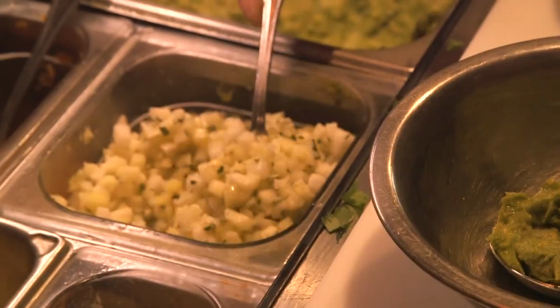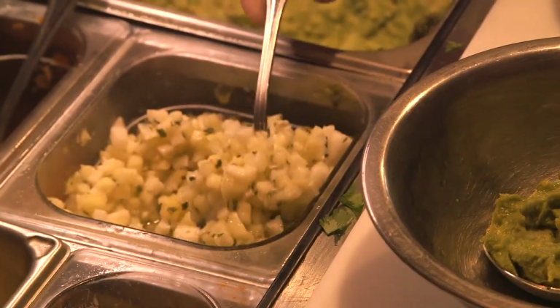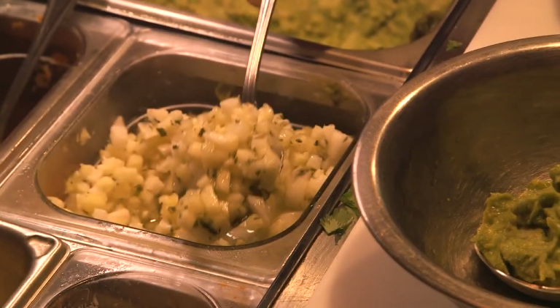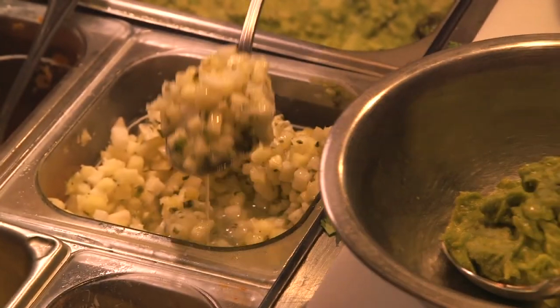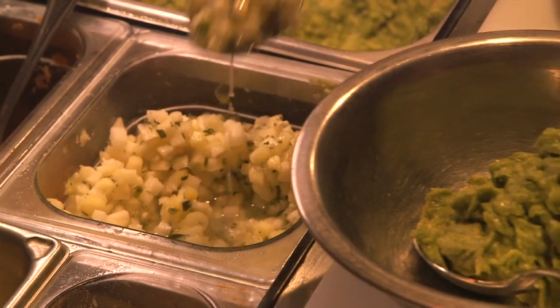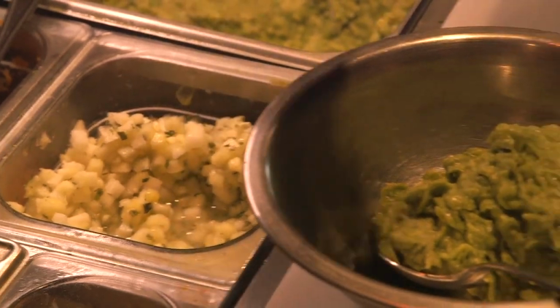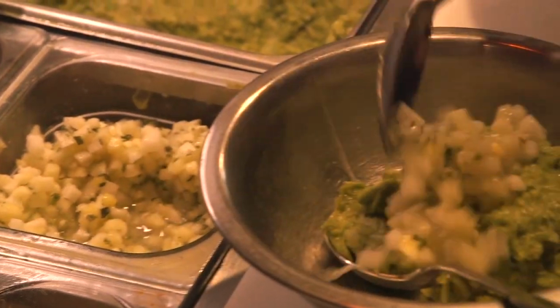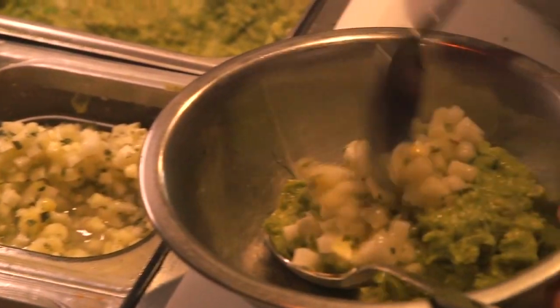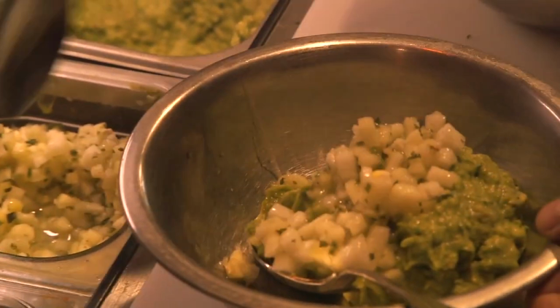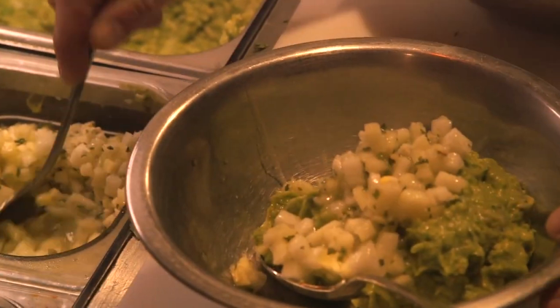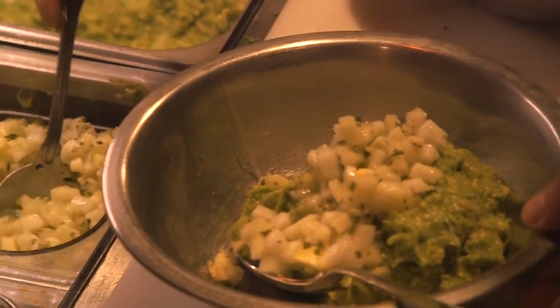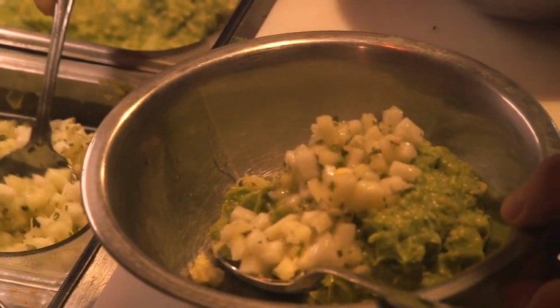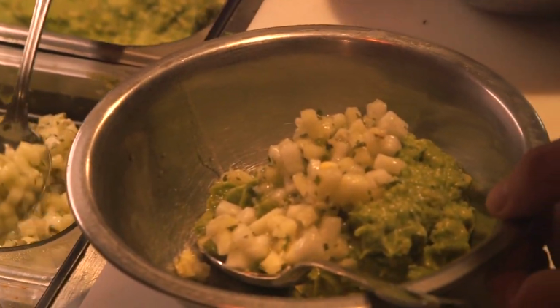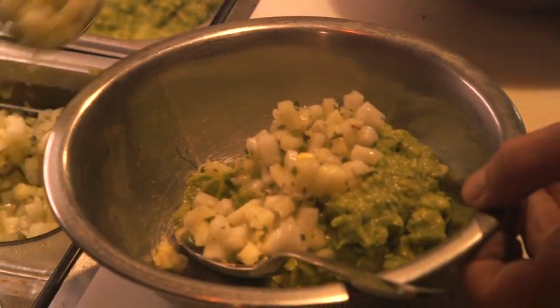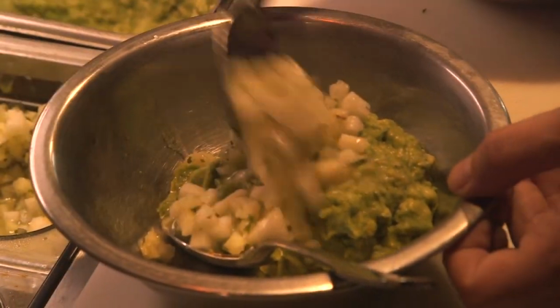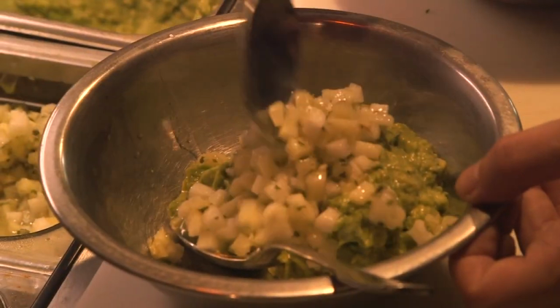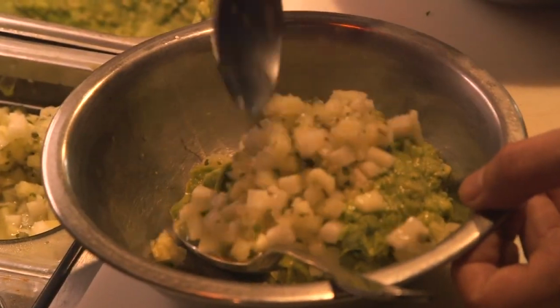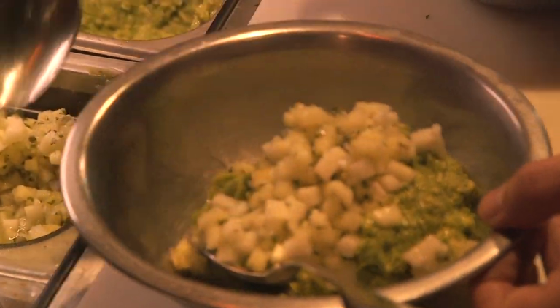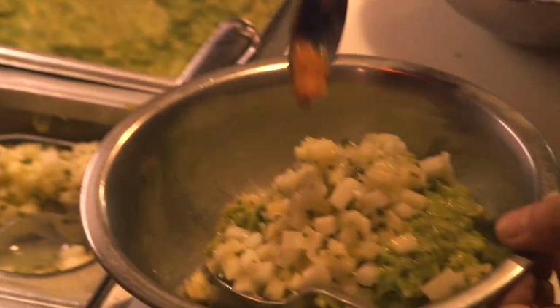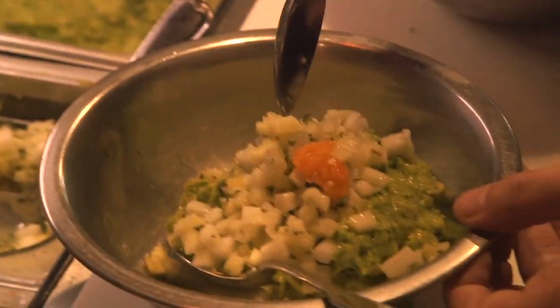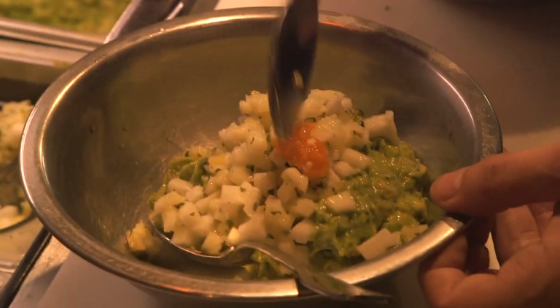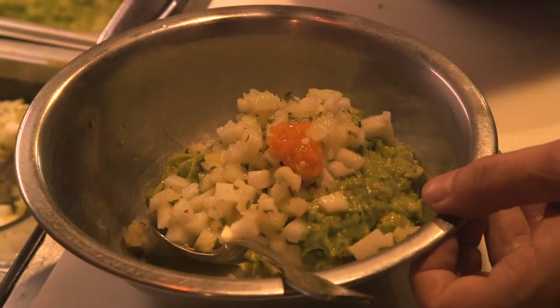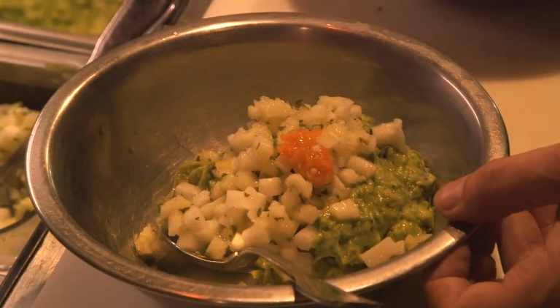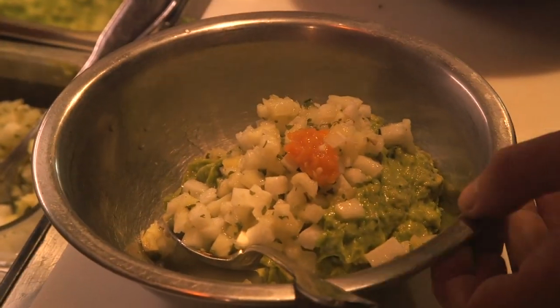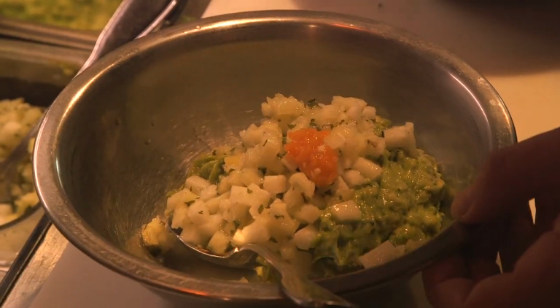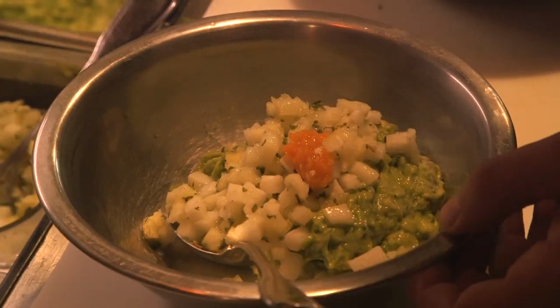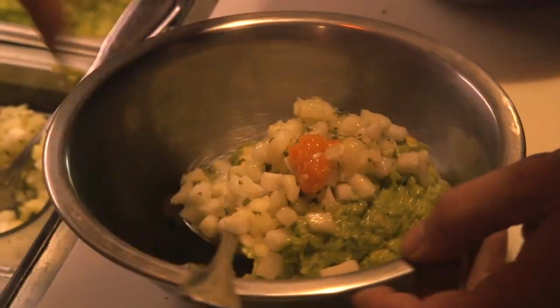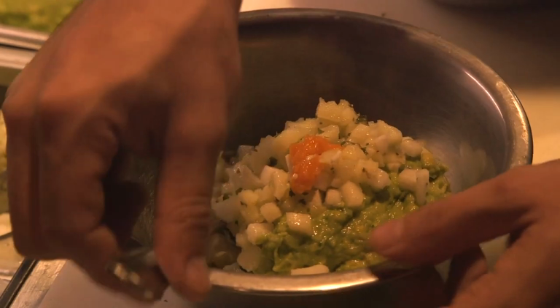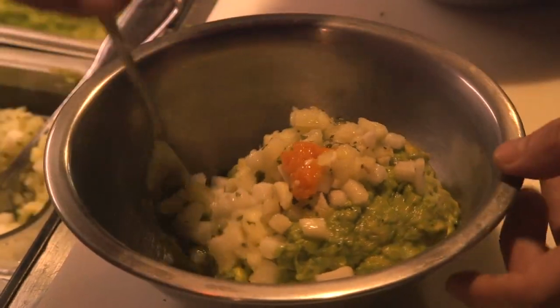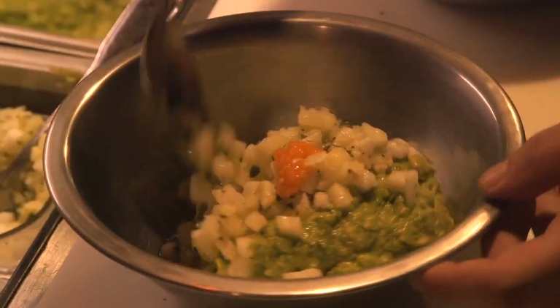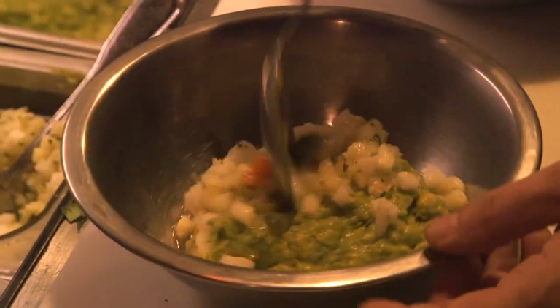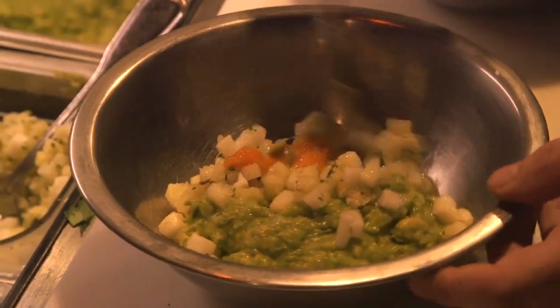This is our pineapple jicama and minced salsa, and then just a very small amount of our minced habaneros.